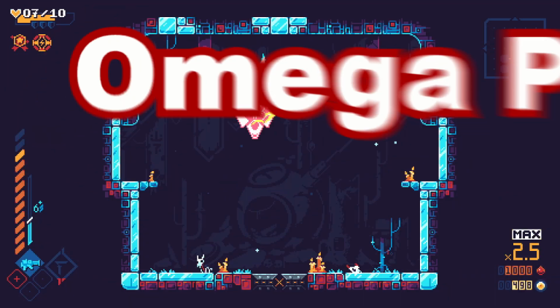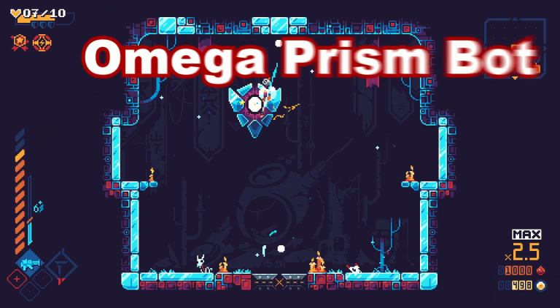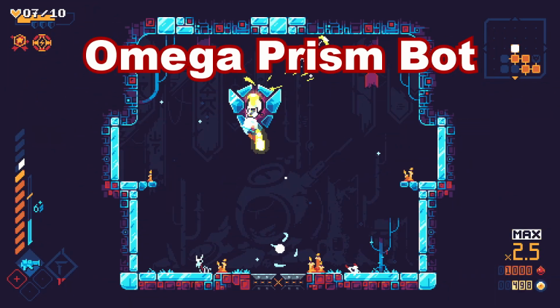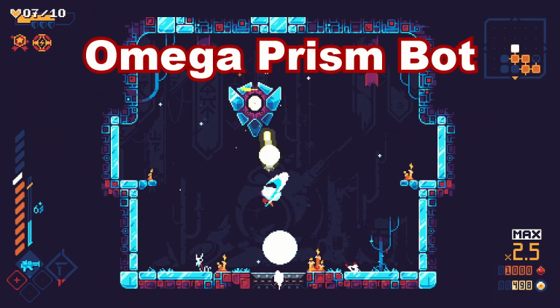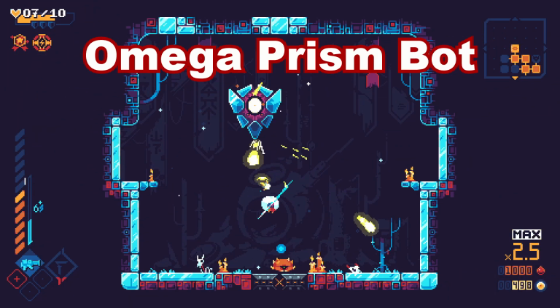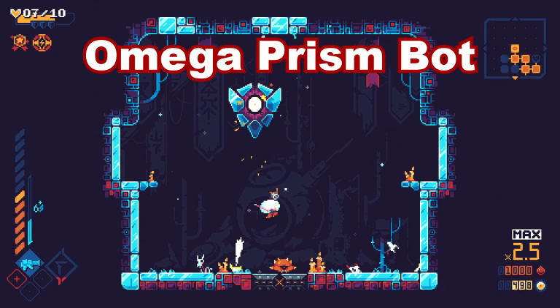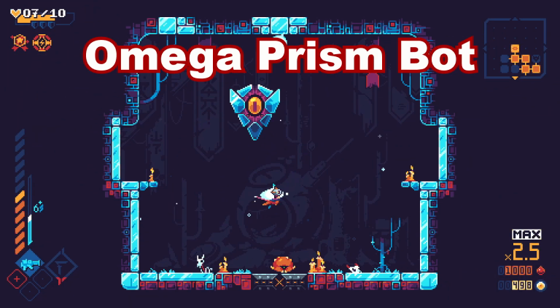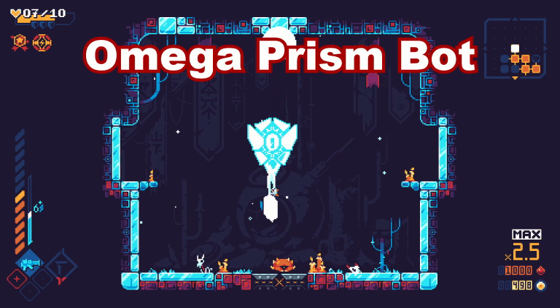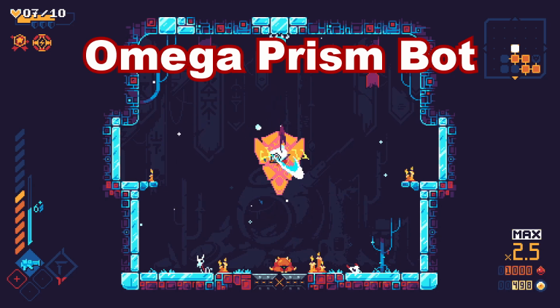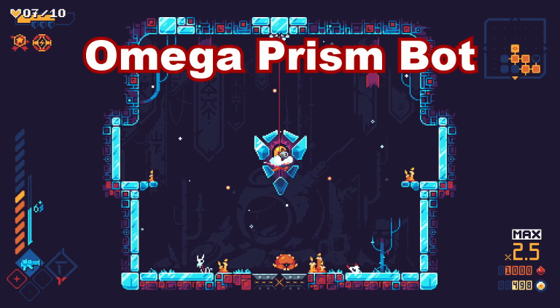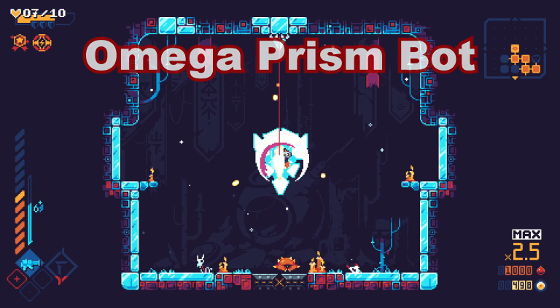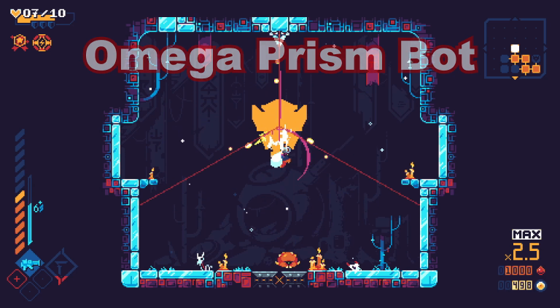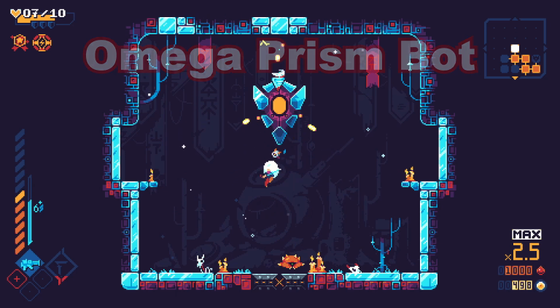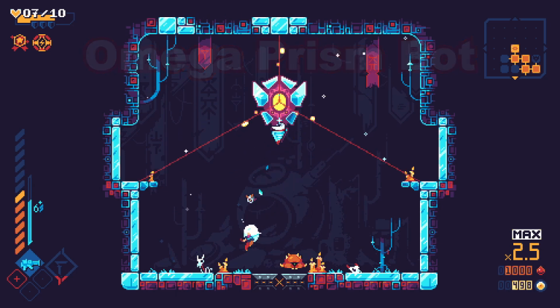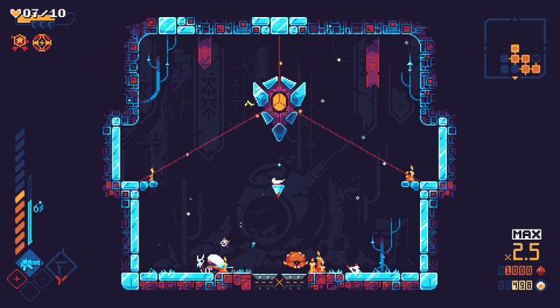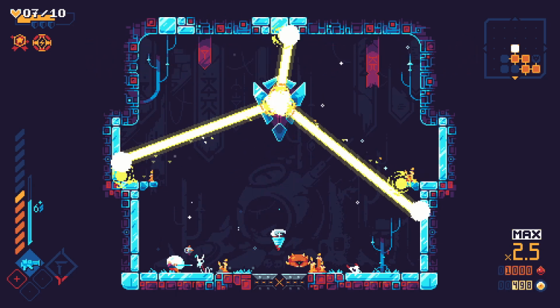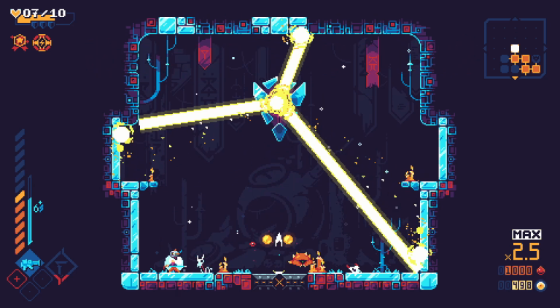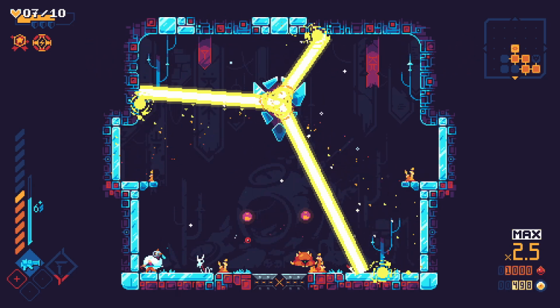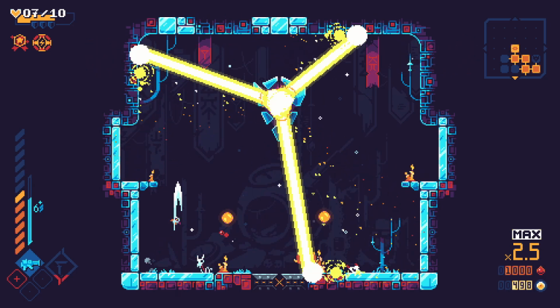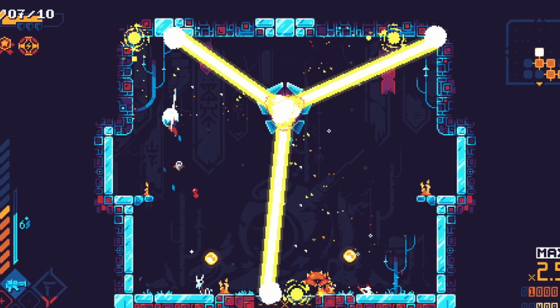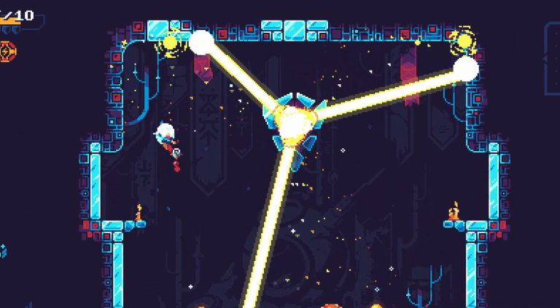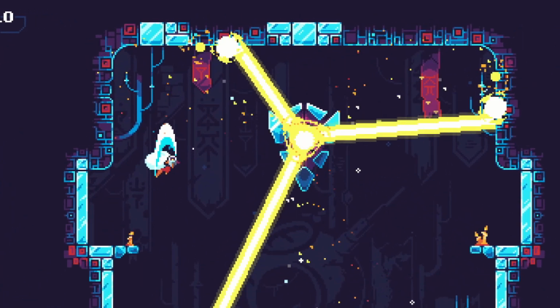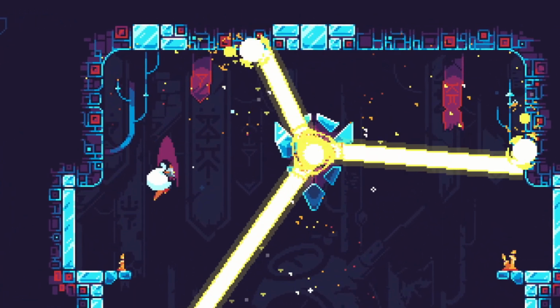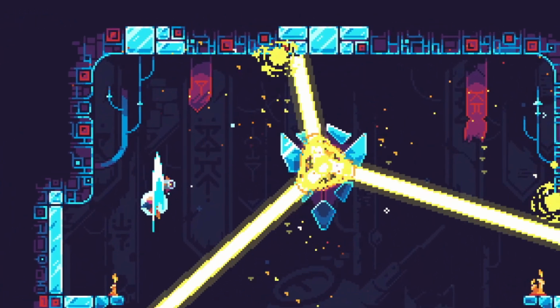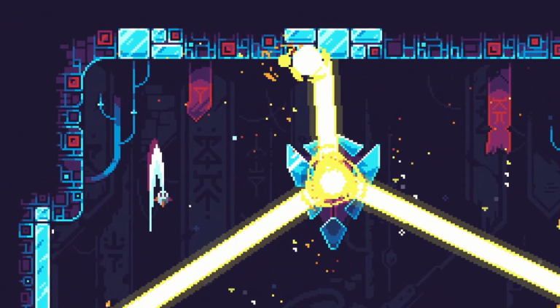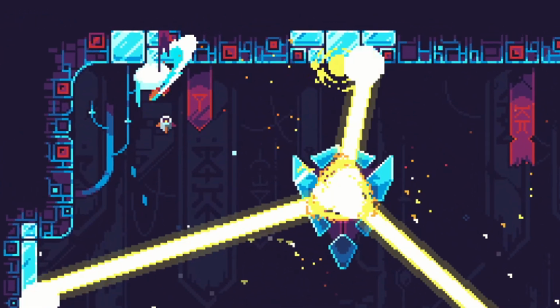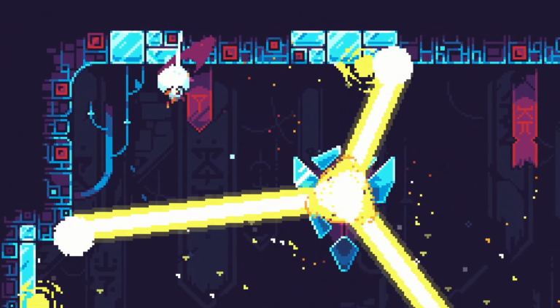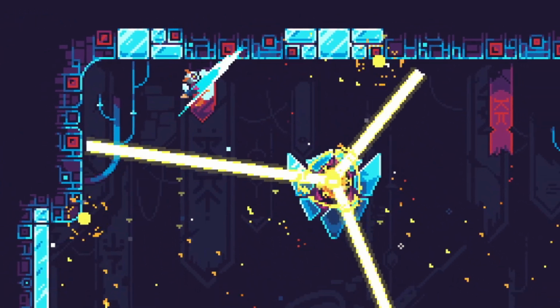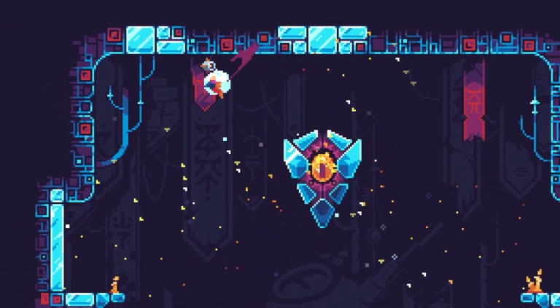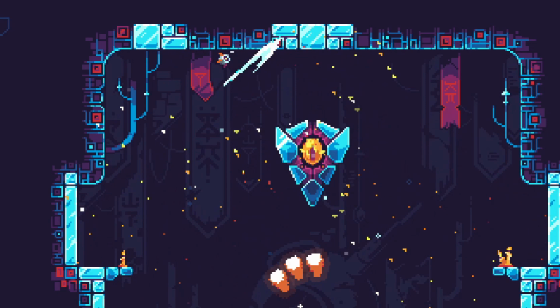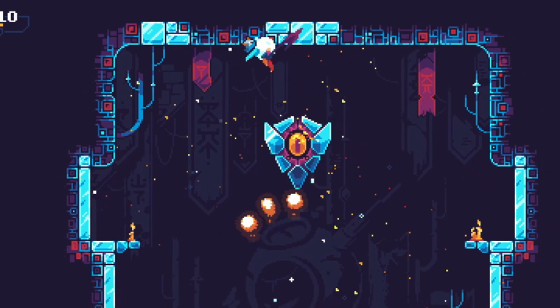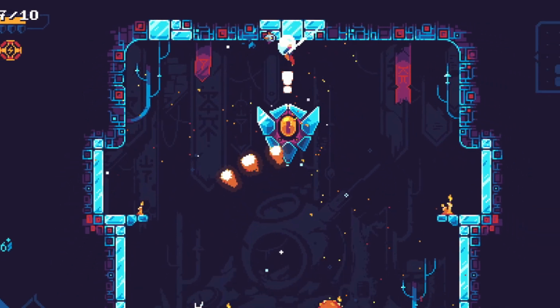The Omega Prism Bot forces you to float around to survive the spinning laser attack. Keep slashing to slow down your descent, and use dashes to reposition.